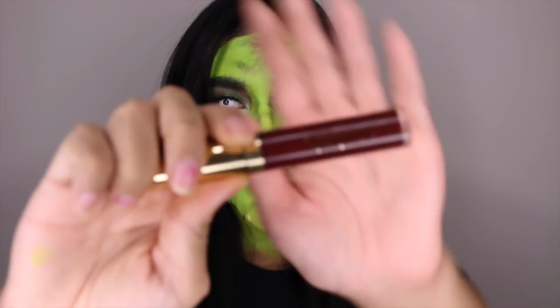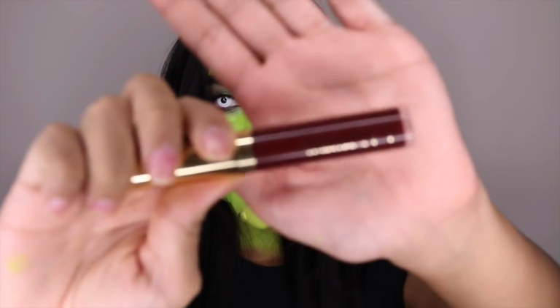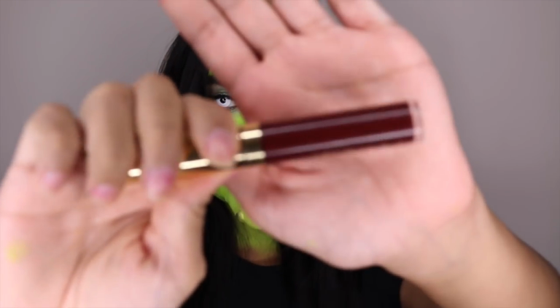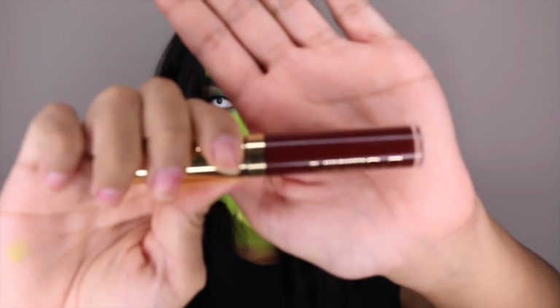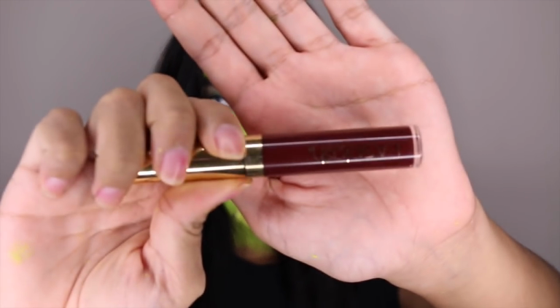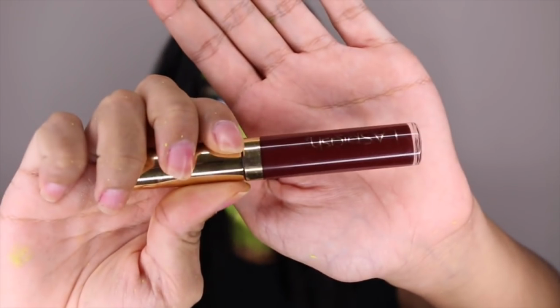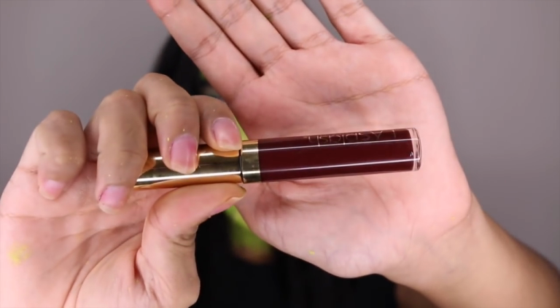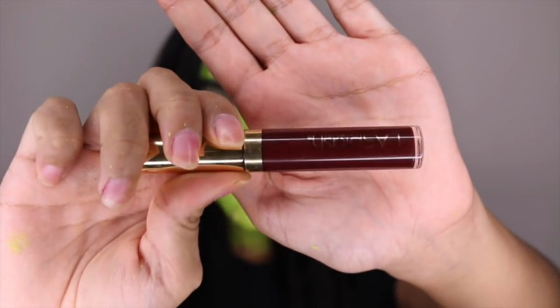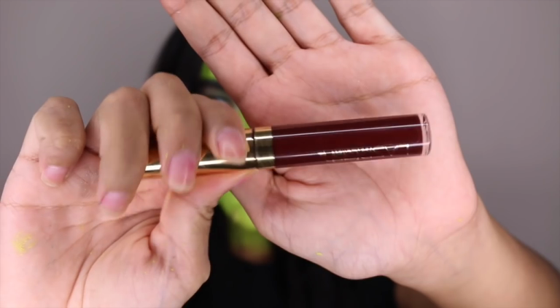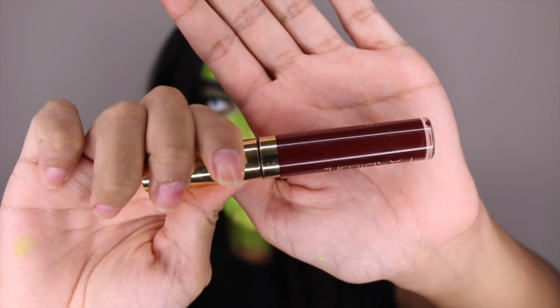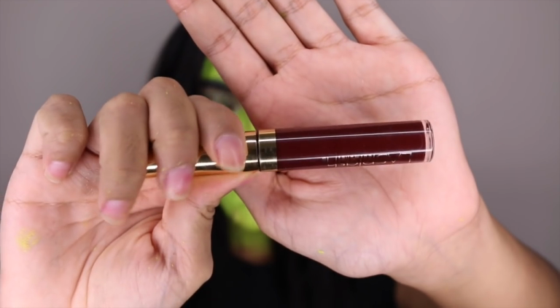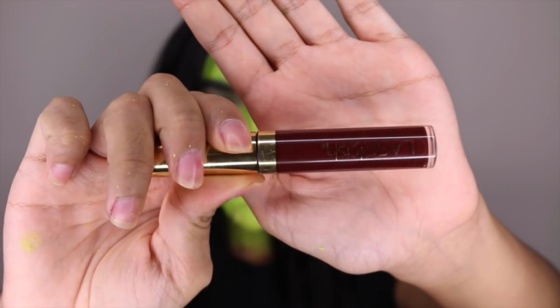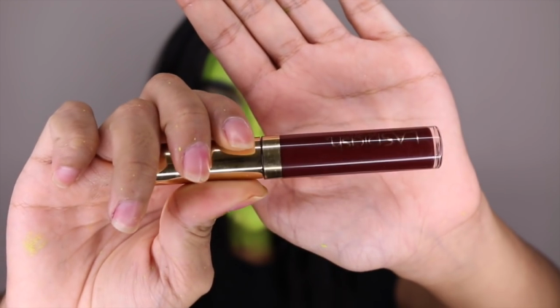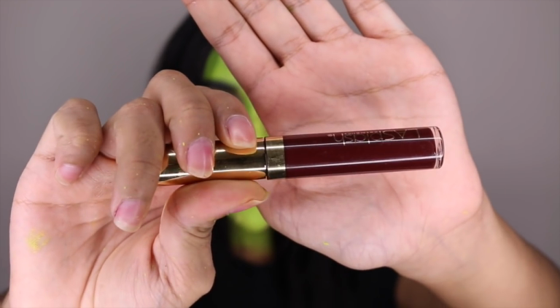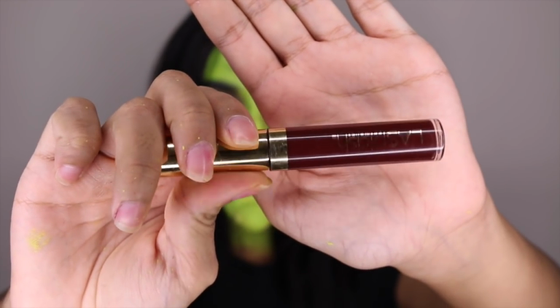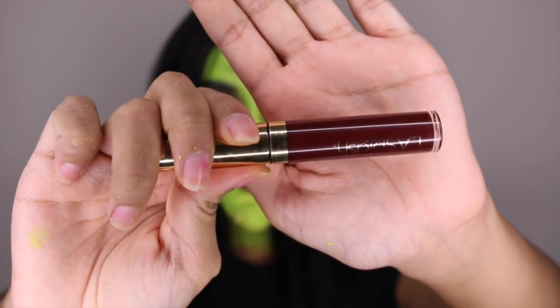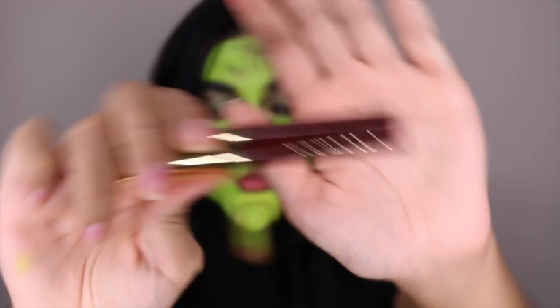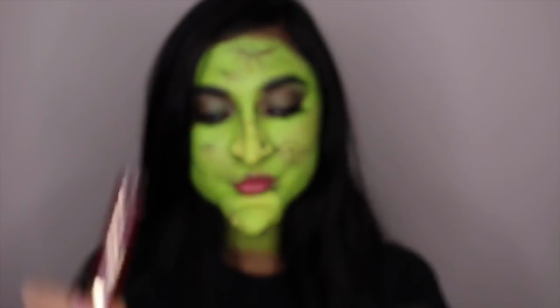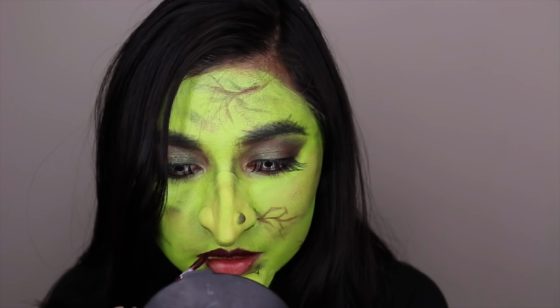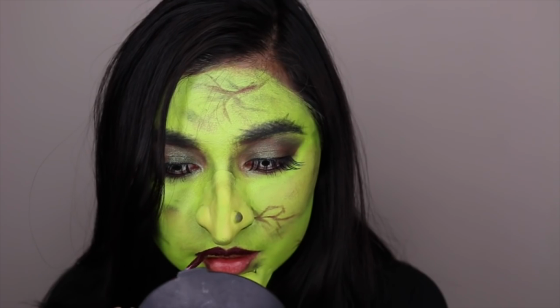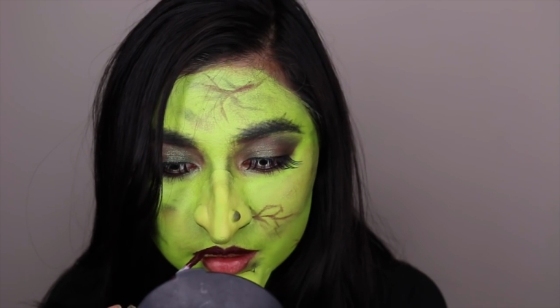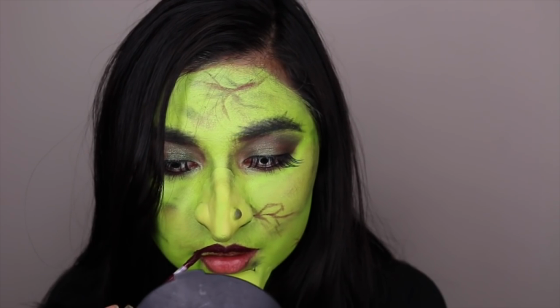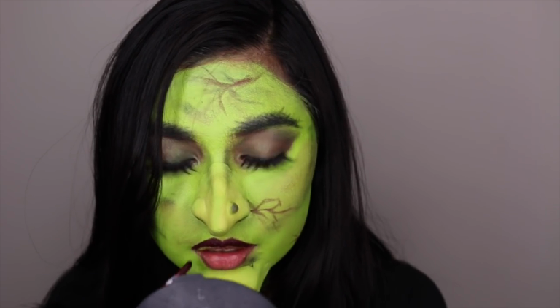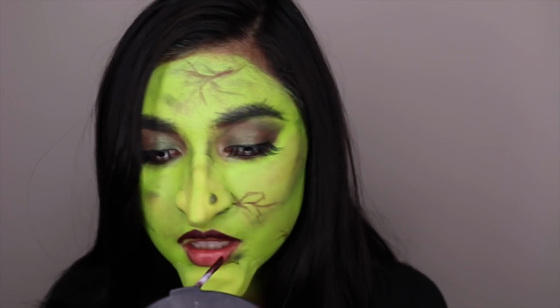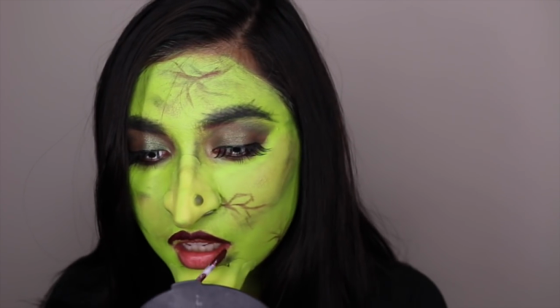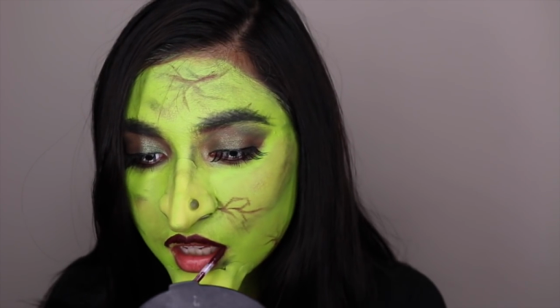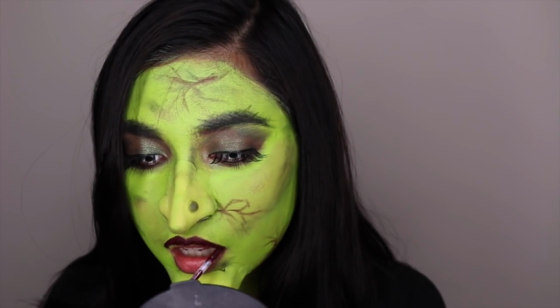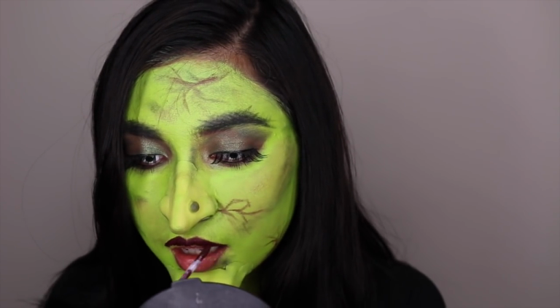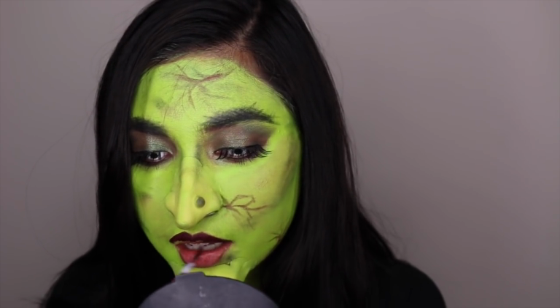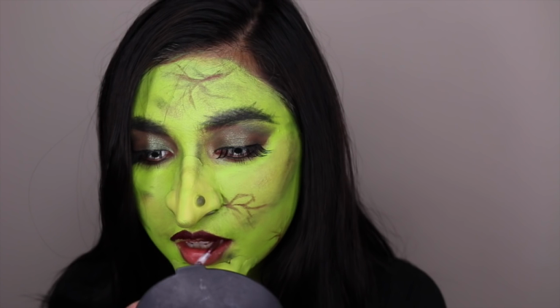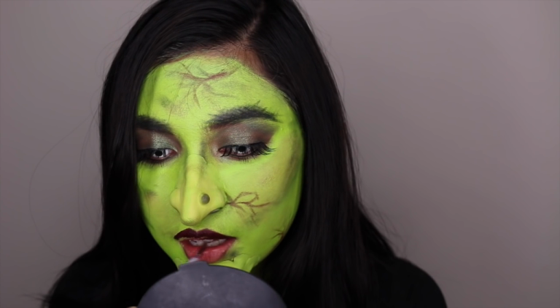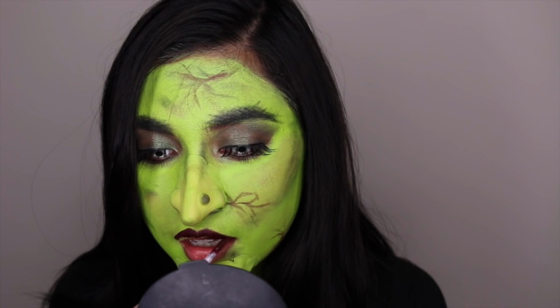Moving on to the lips, I am using this Ellie Splash liquid lipstick in the color Vampire.